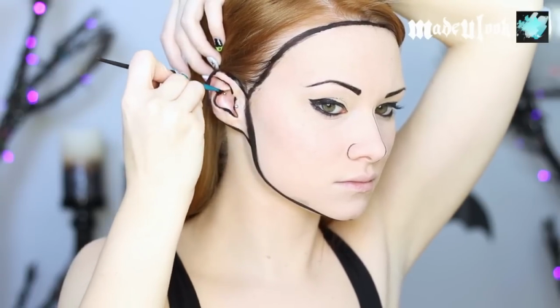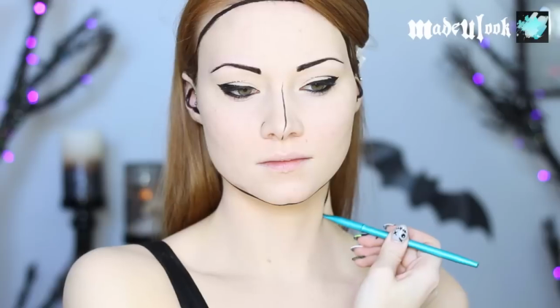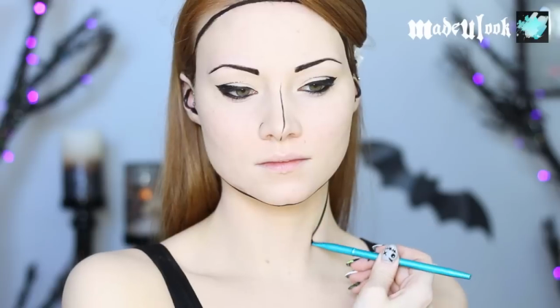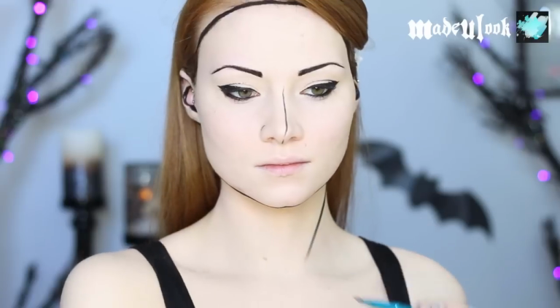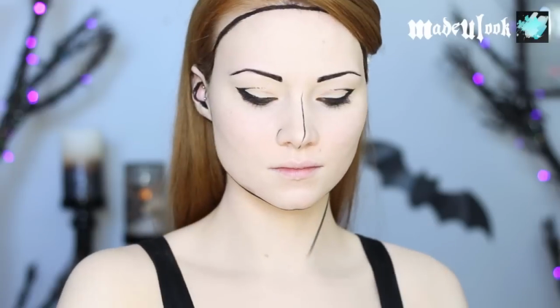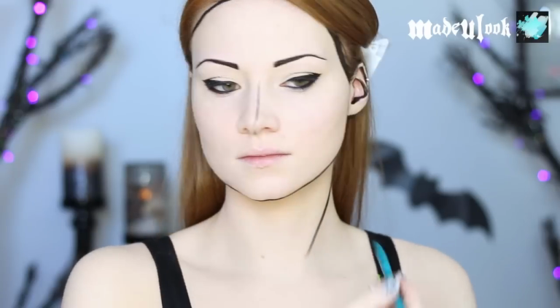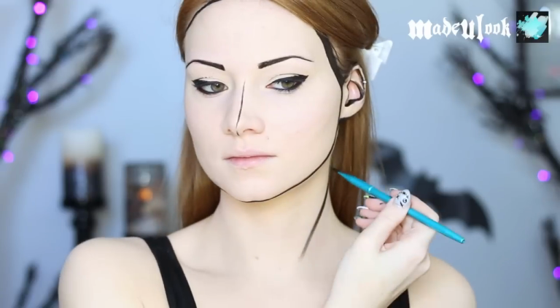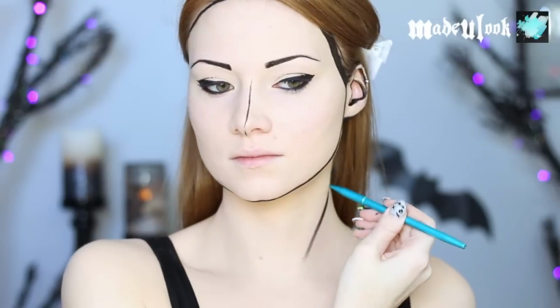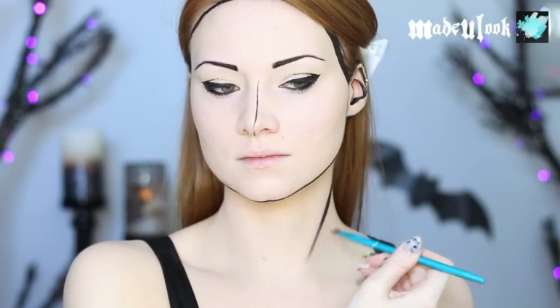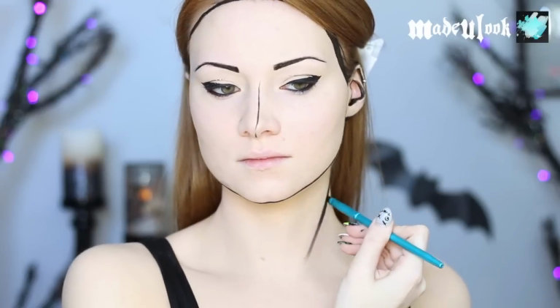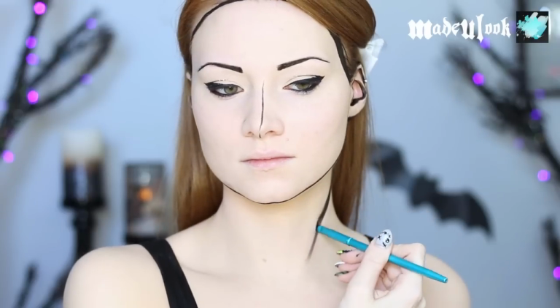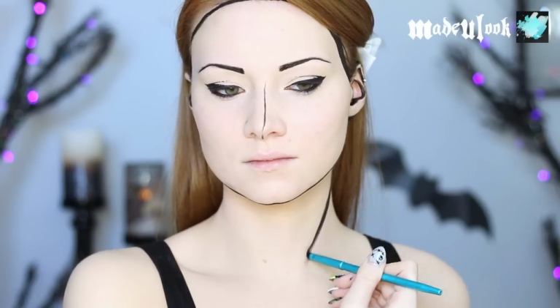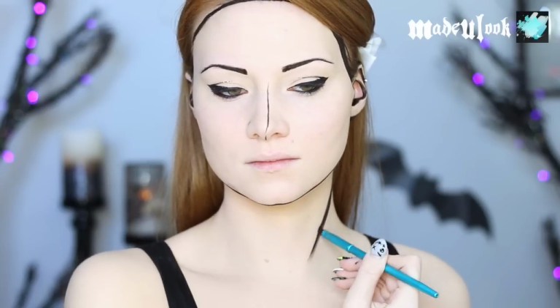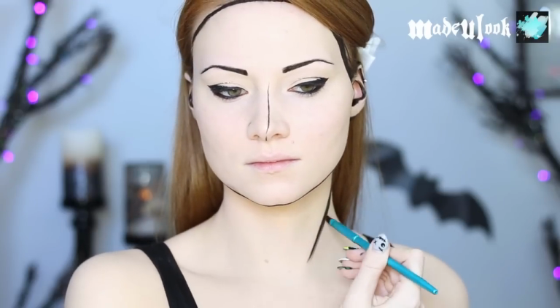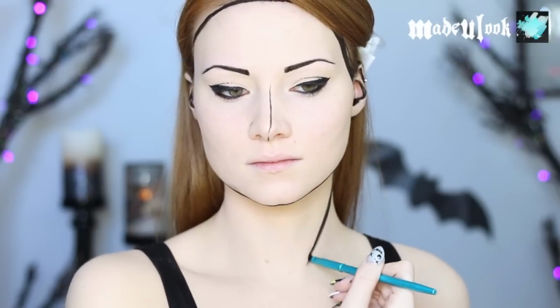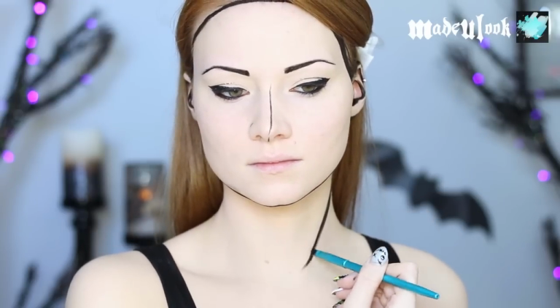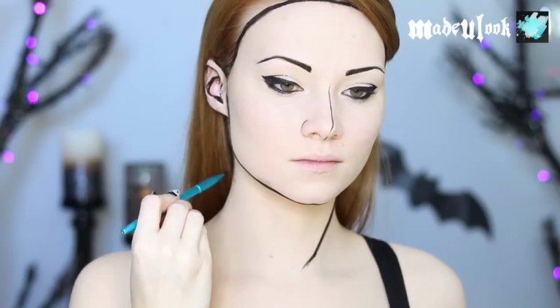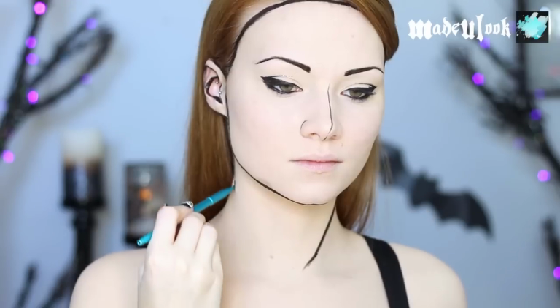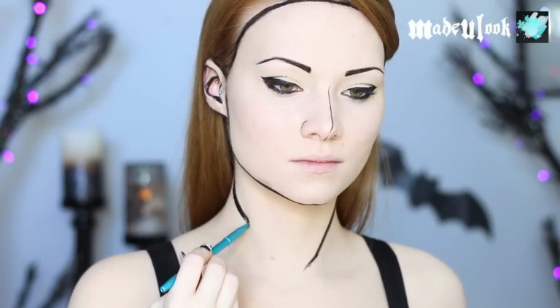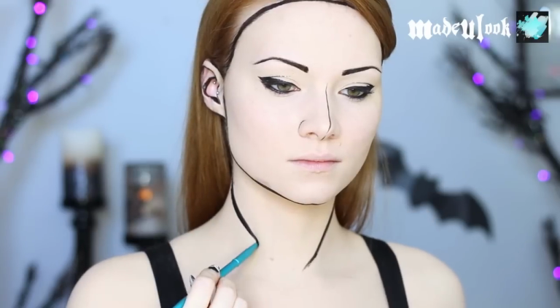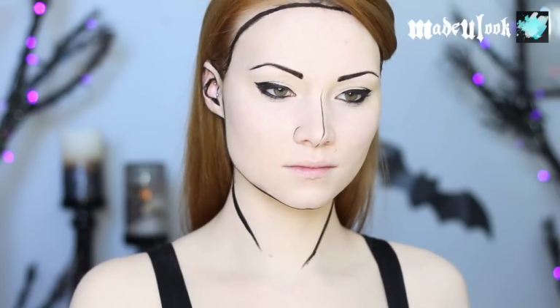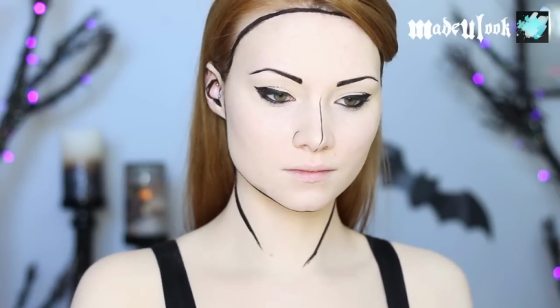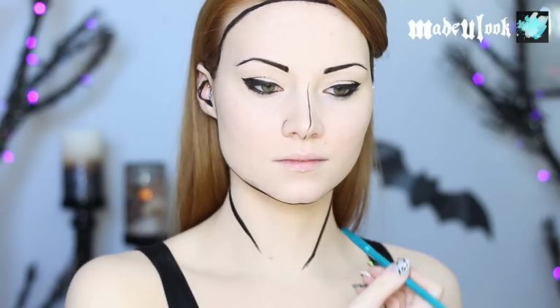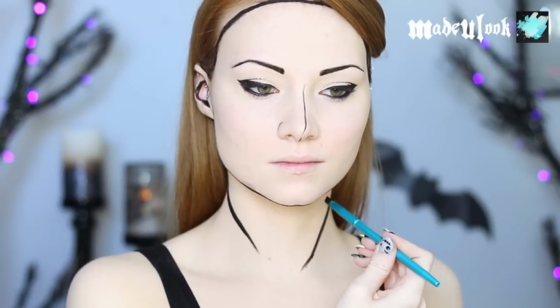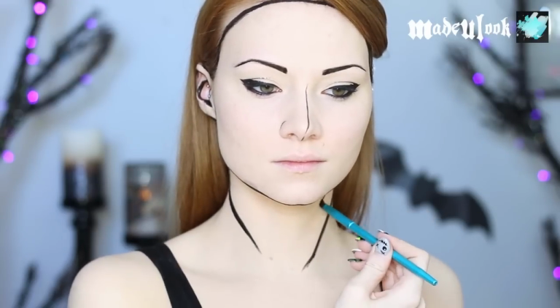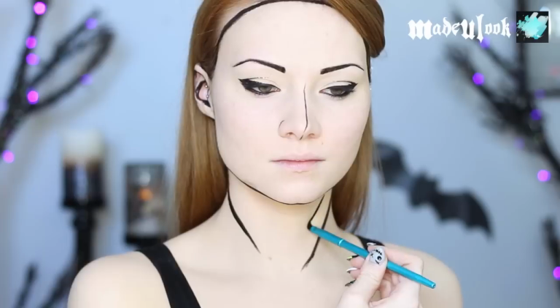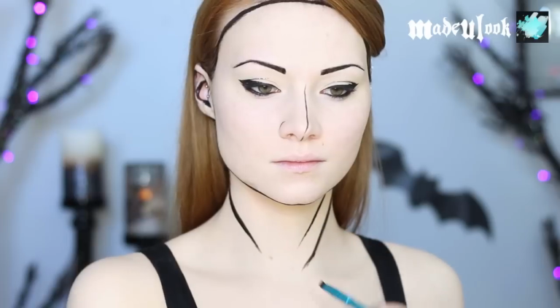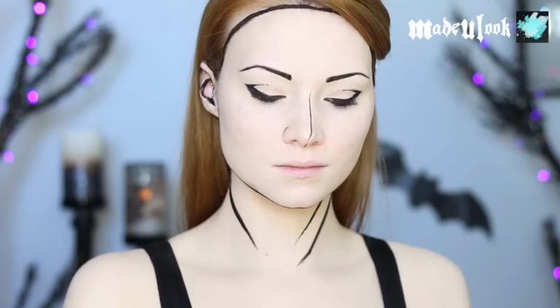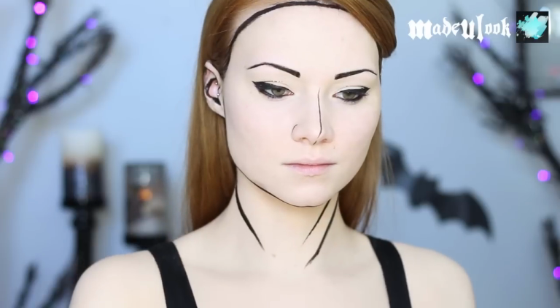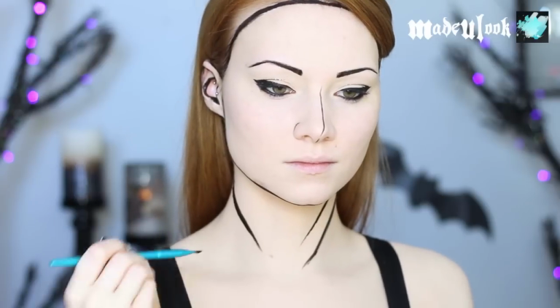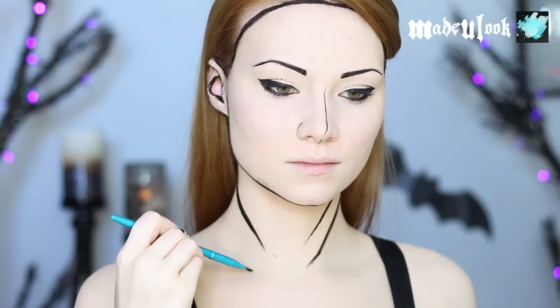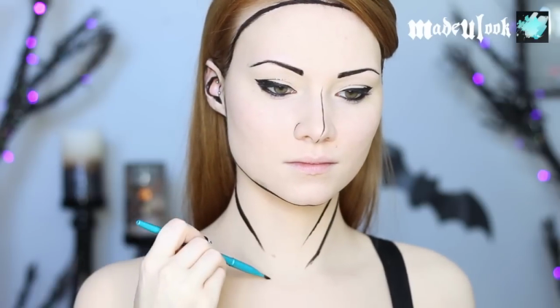I'm also filling in some of the tendons of my neck as well as my collarbone, and then outlining my body using a foundation brush.